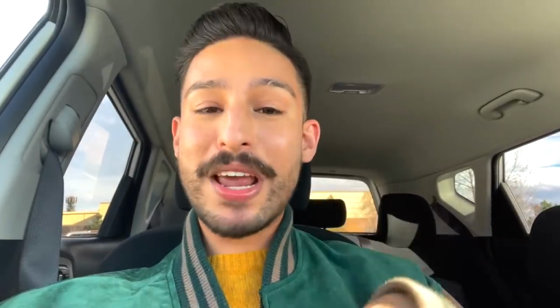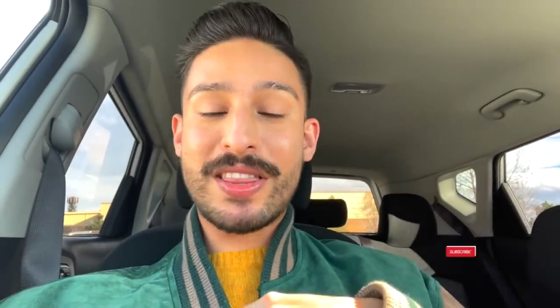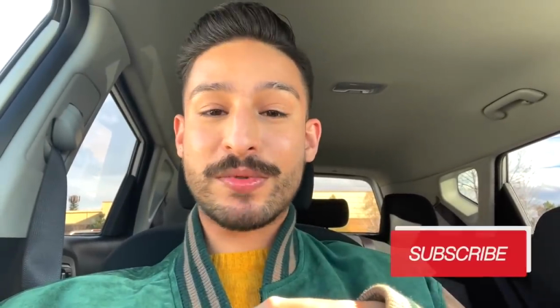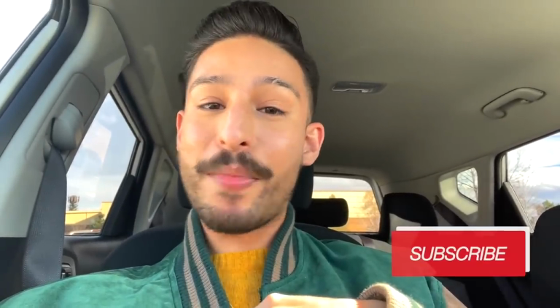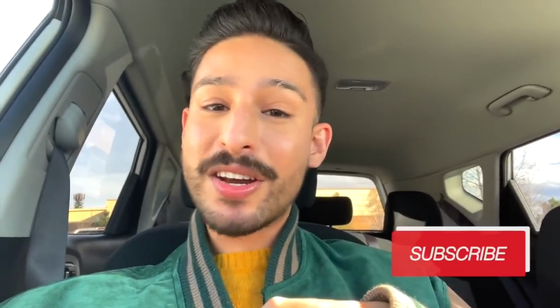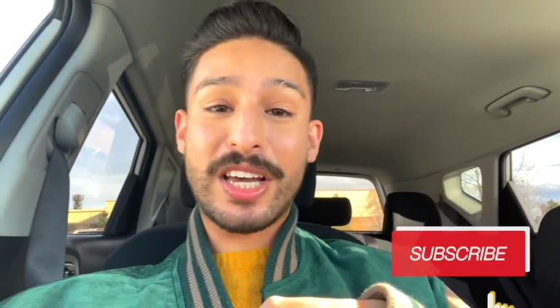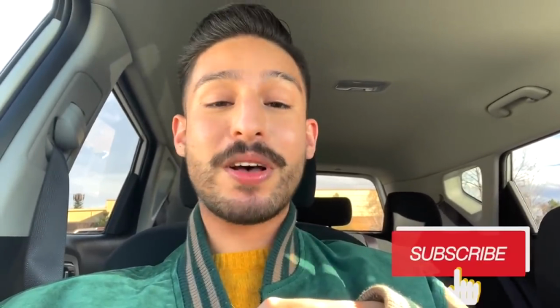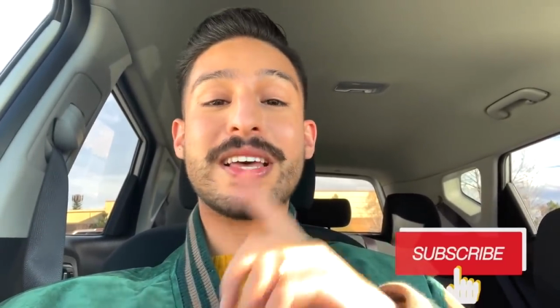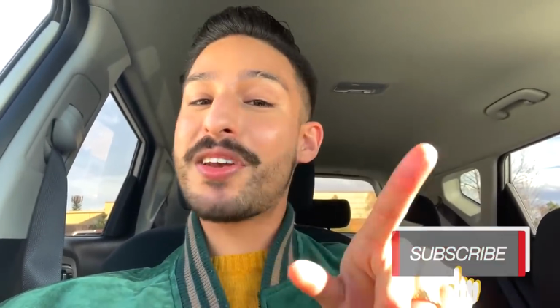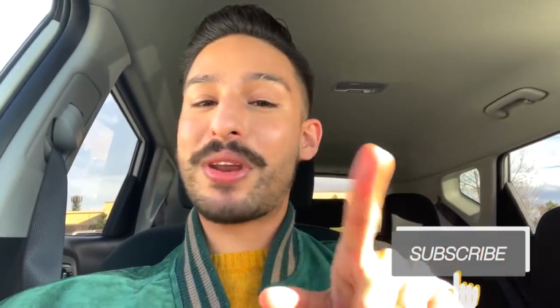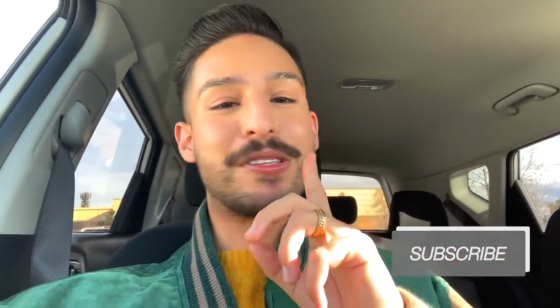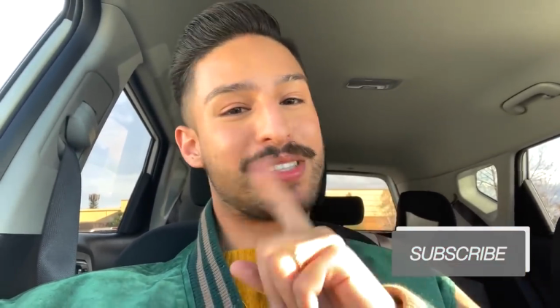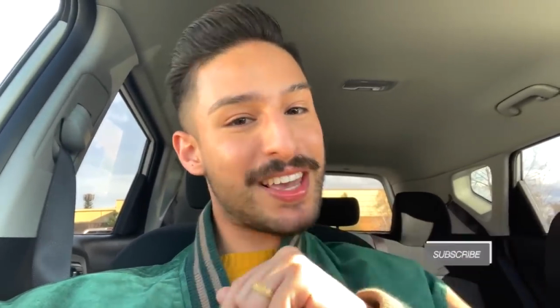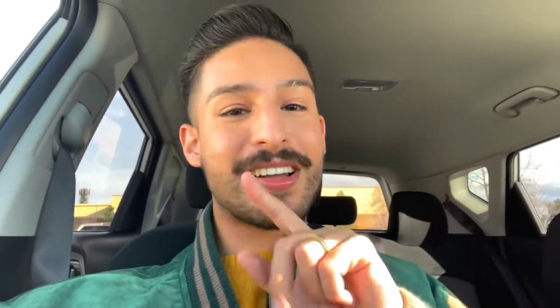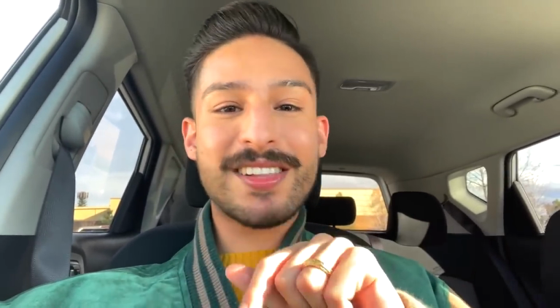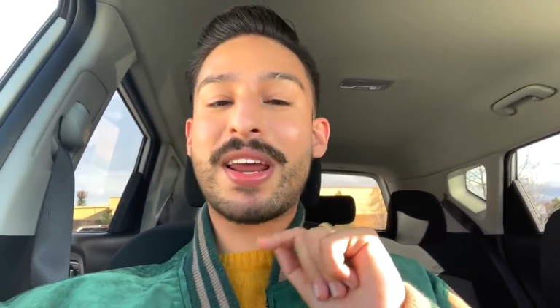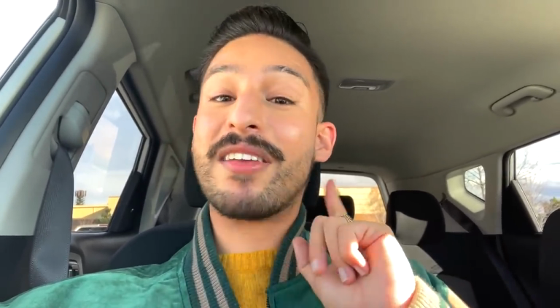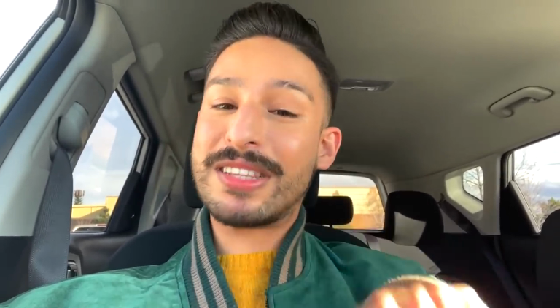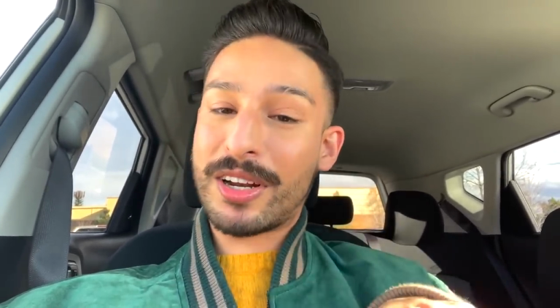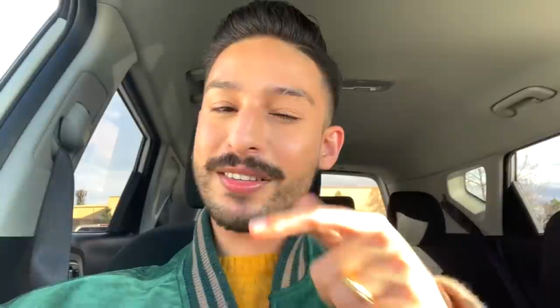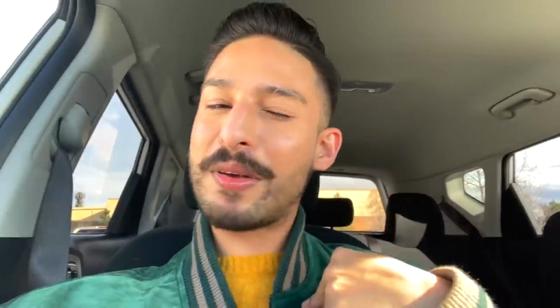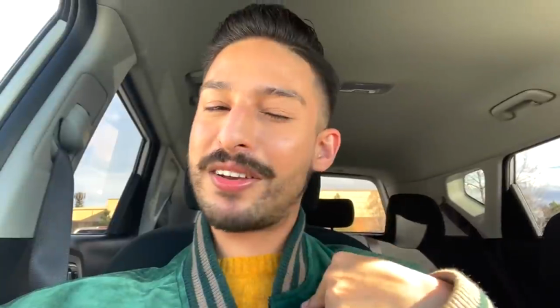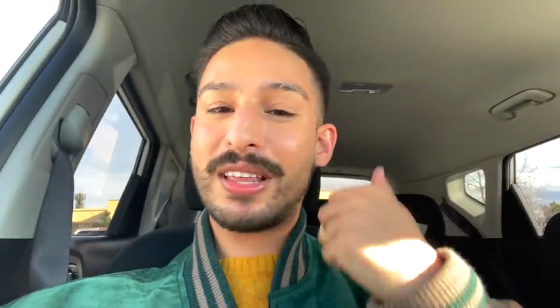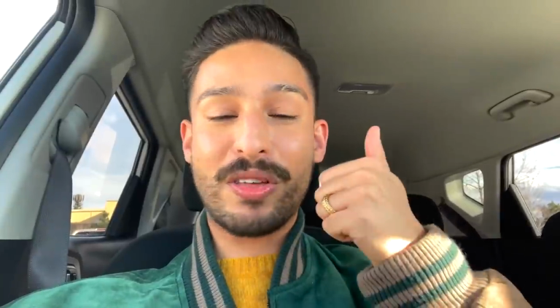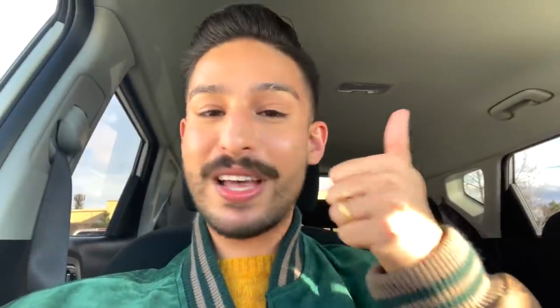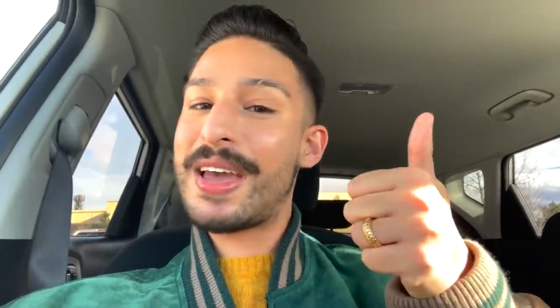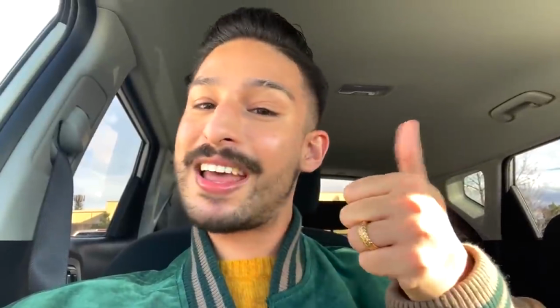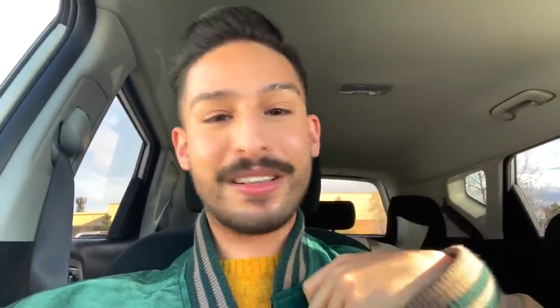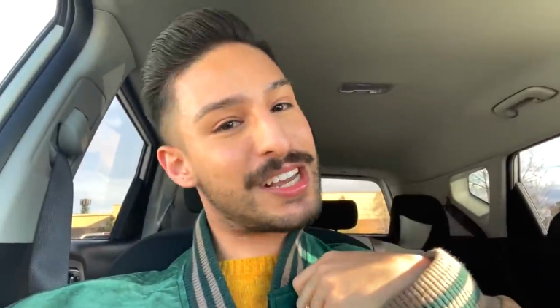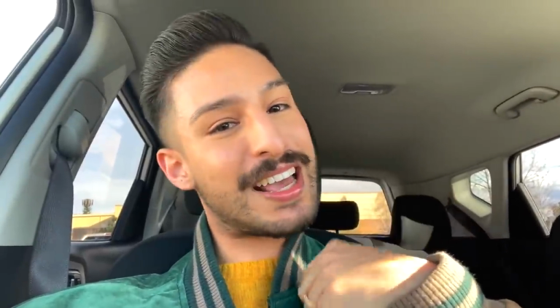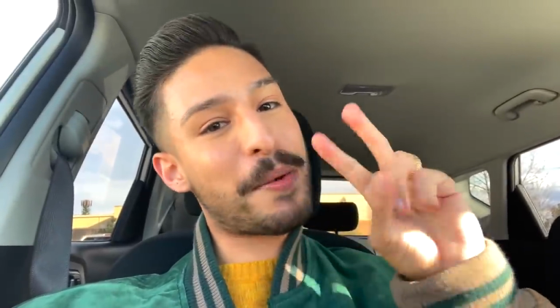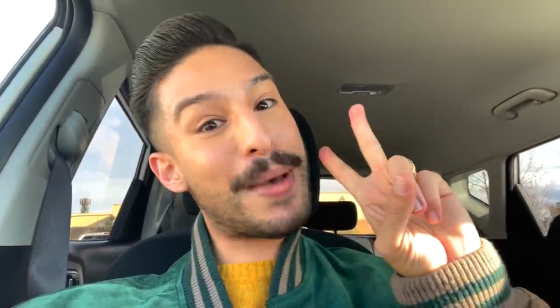Make sure you hit that subscribe button and notification bell so that you know when I post more skincare, sunscreen, and beauty-related content on my channel. Give me a thumbs up, and thanks for watching guys. Bye.